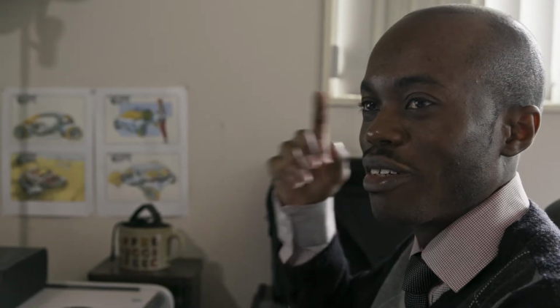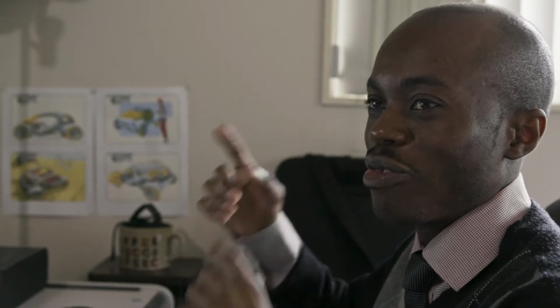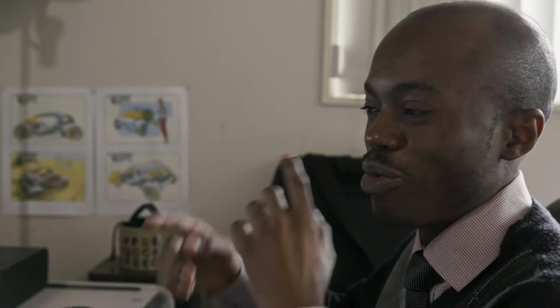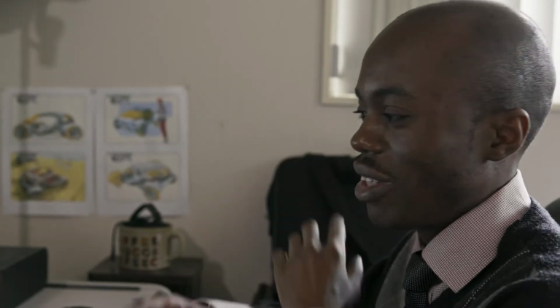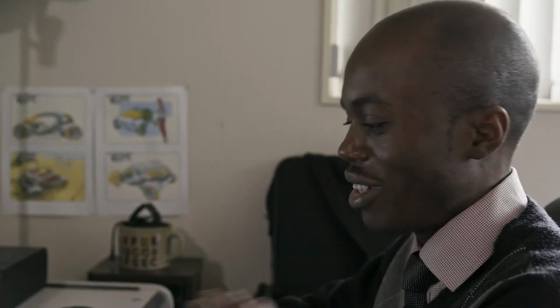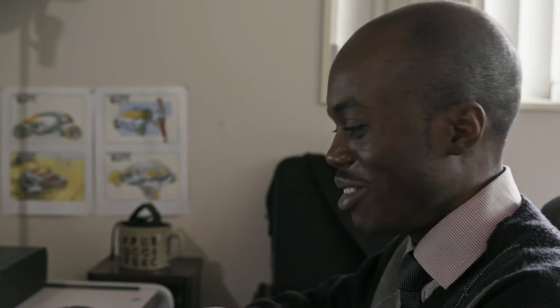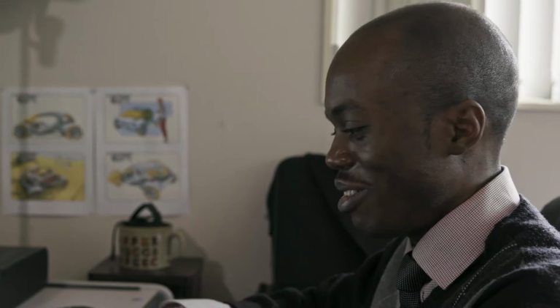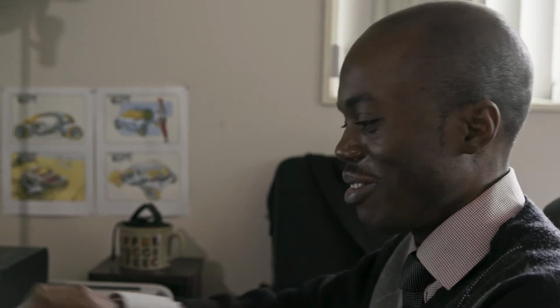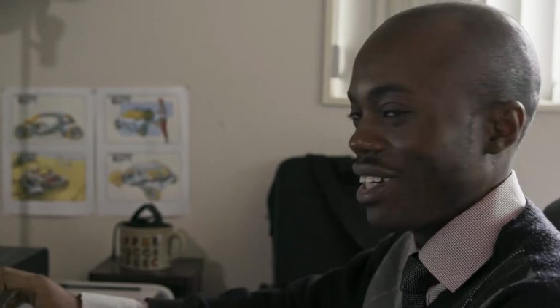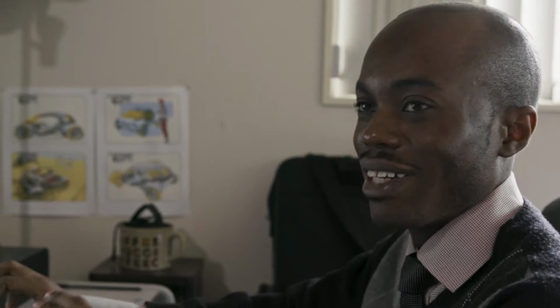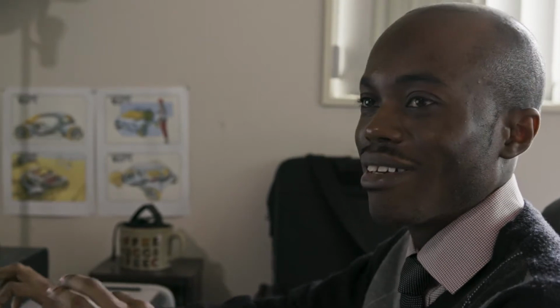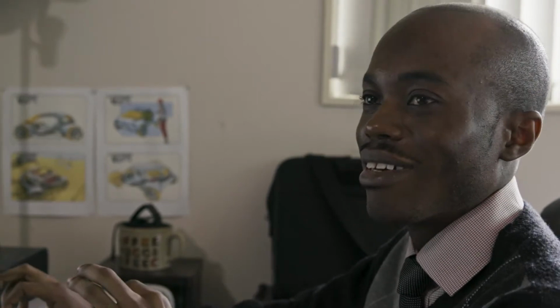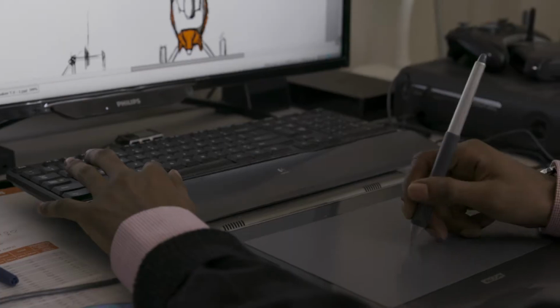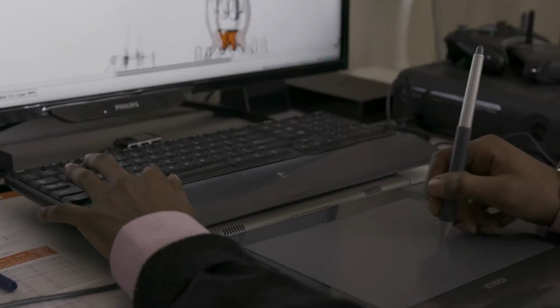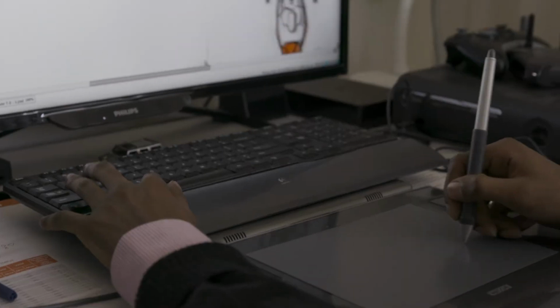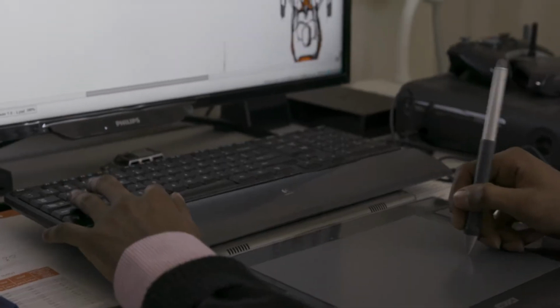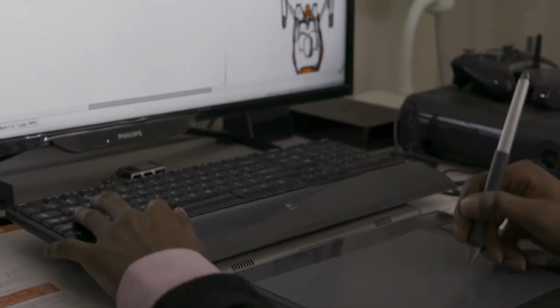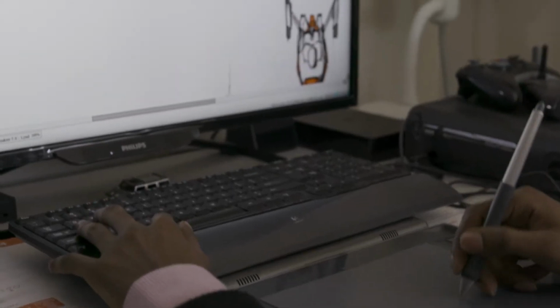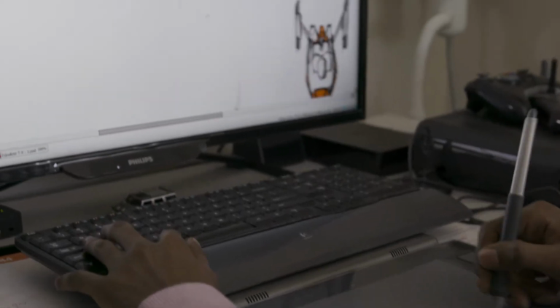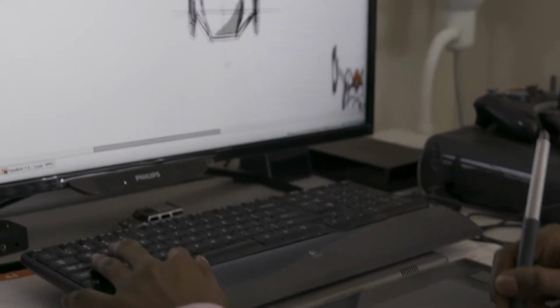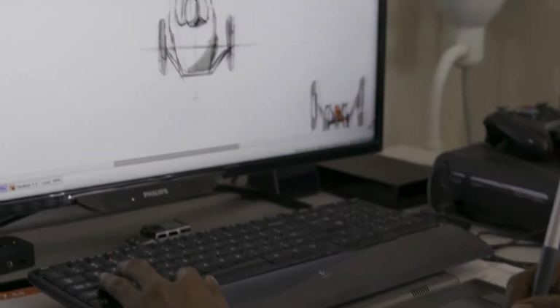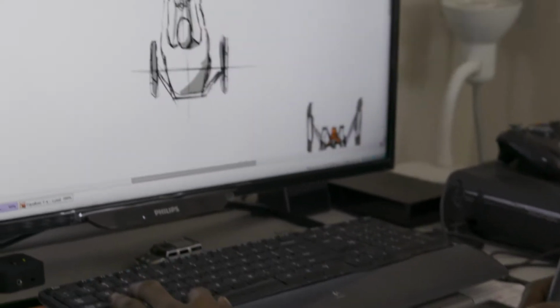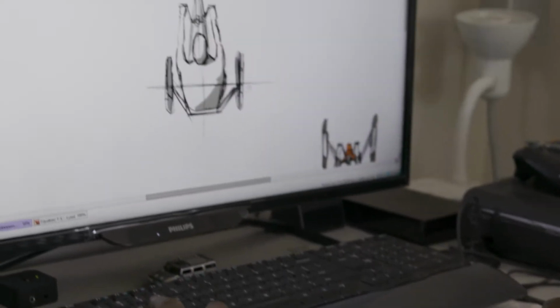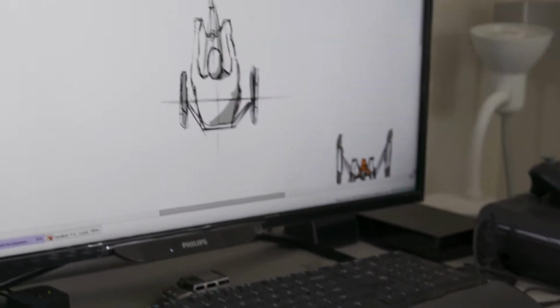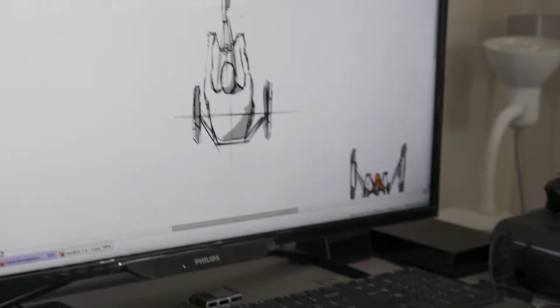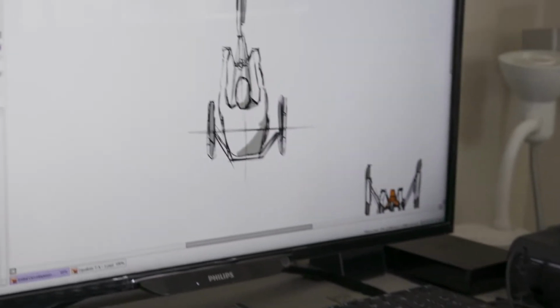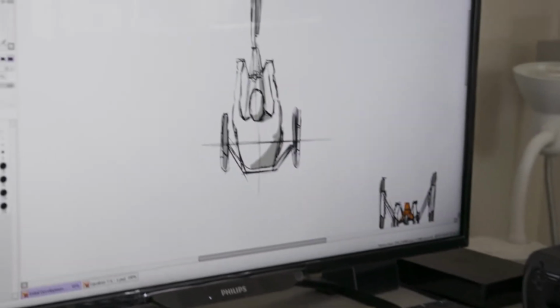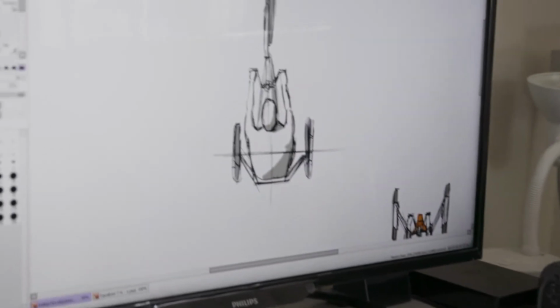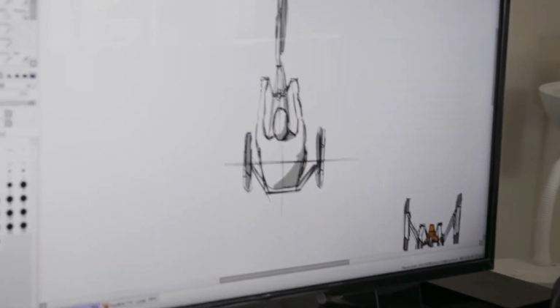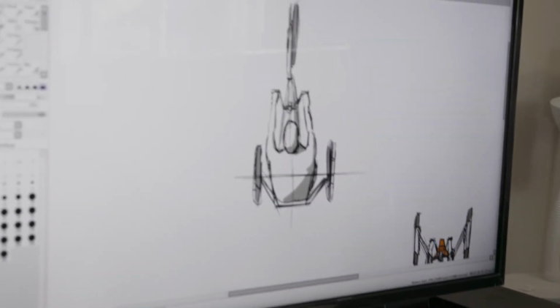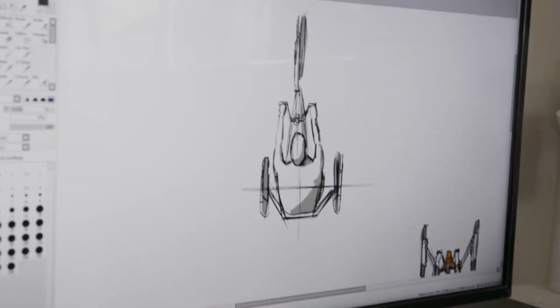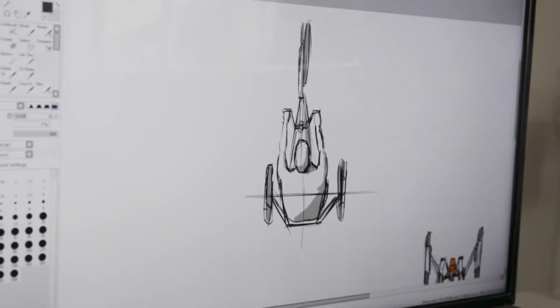That's when the ideas start flowing — from your head to your hand. And before you know it, you have a design.